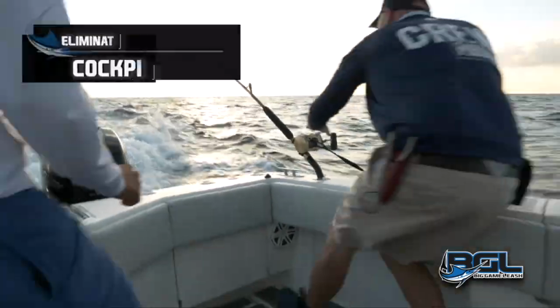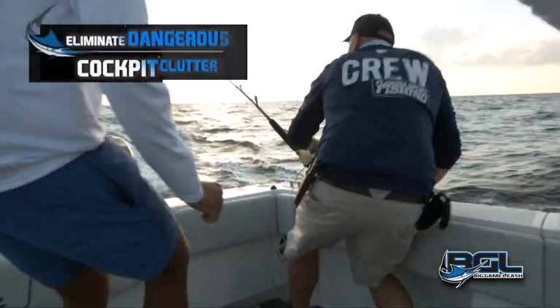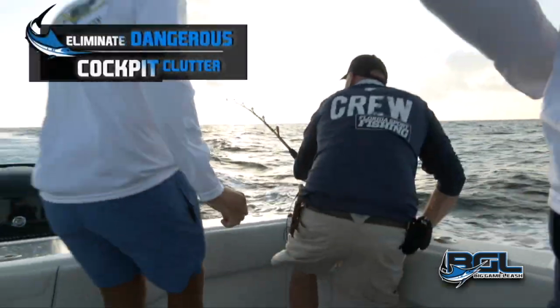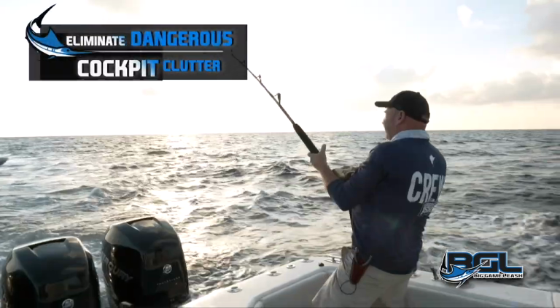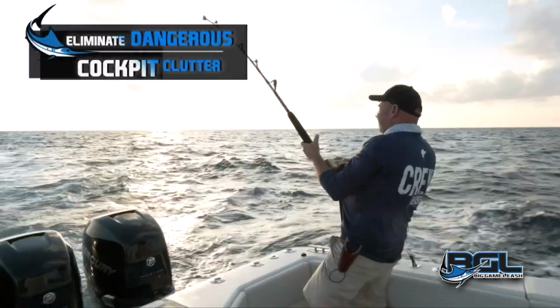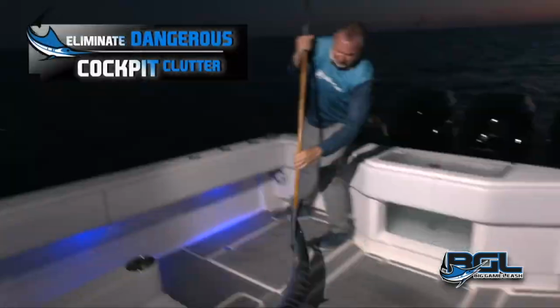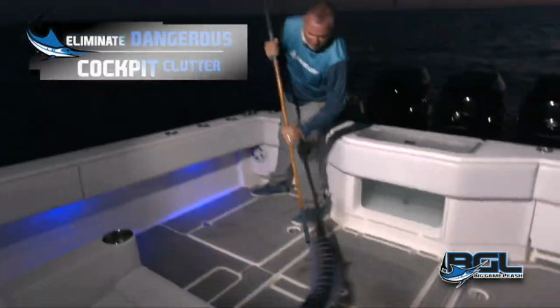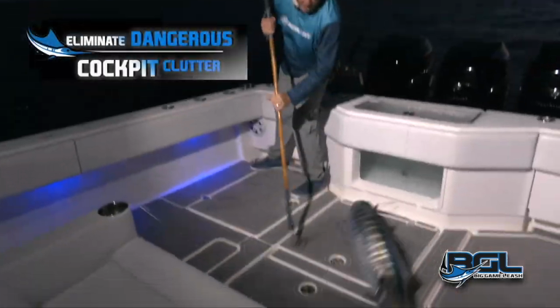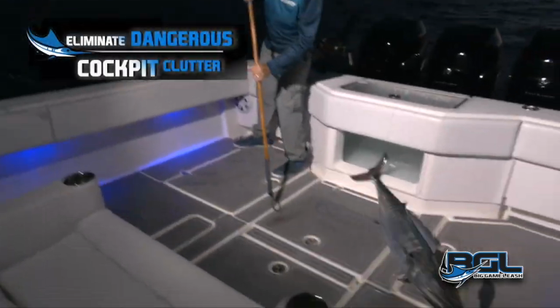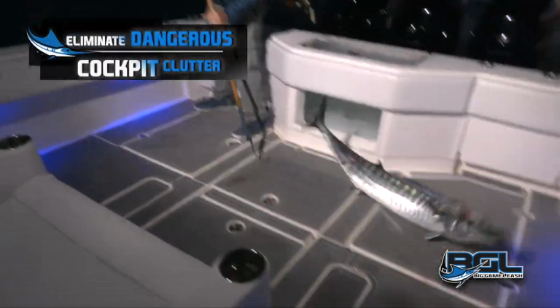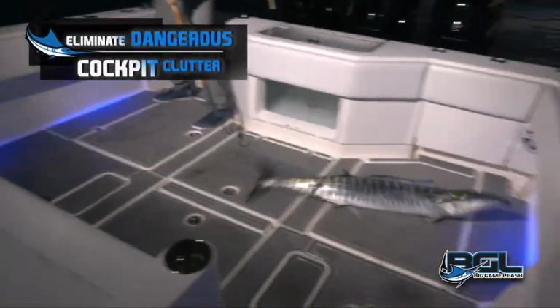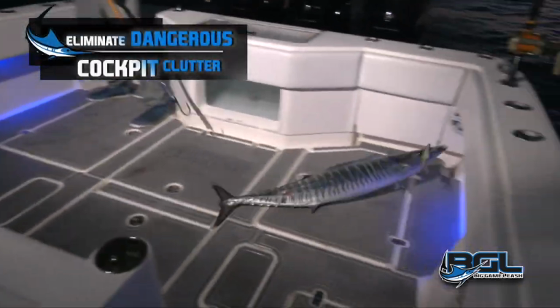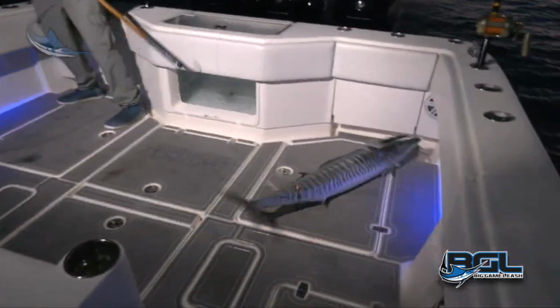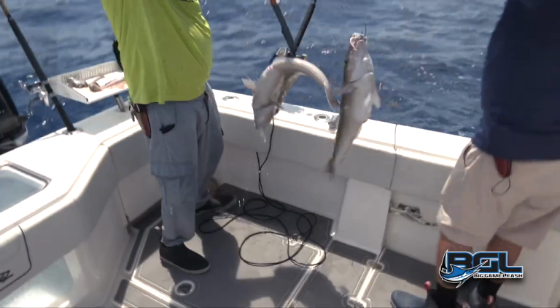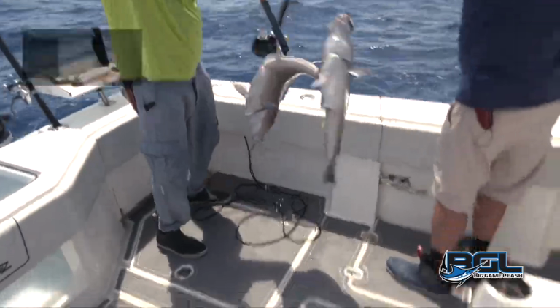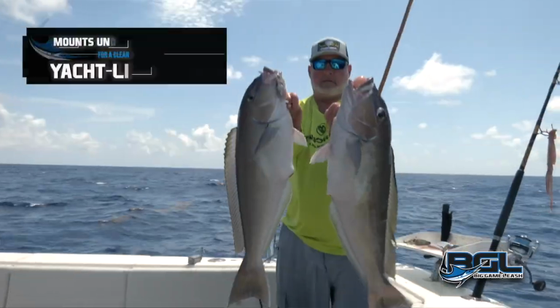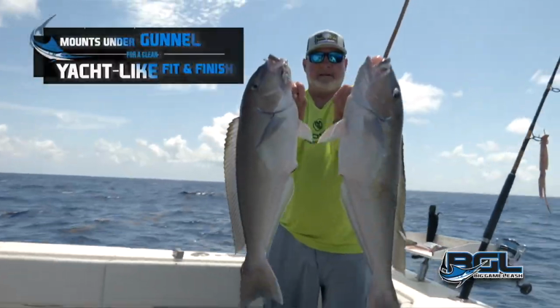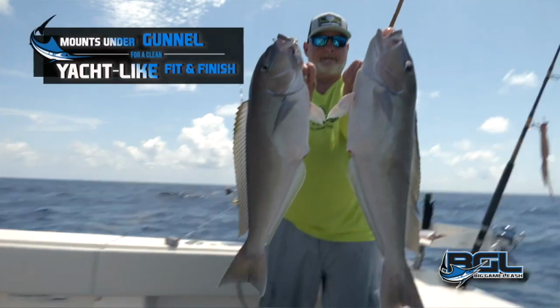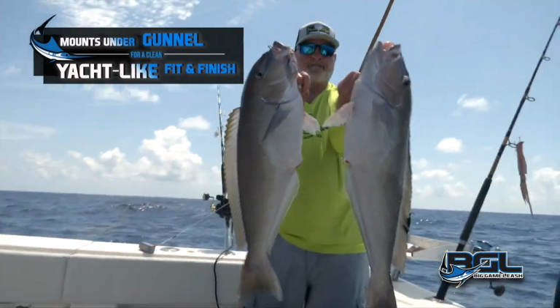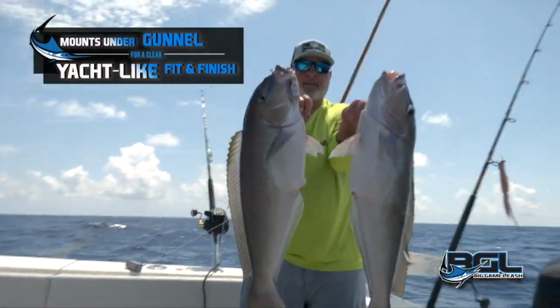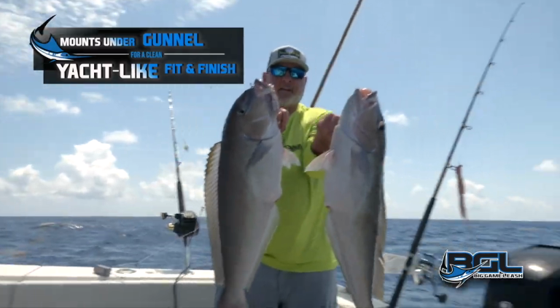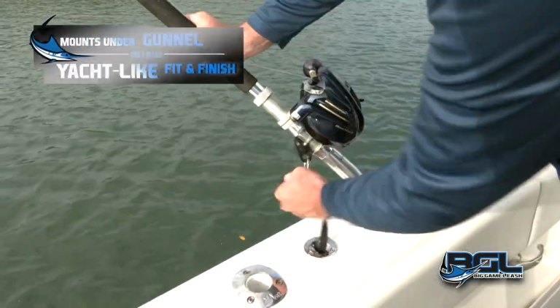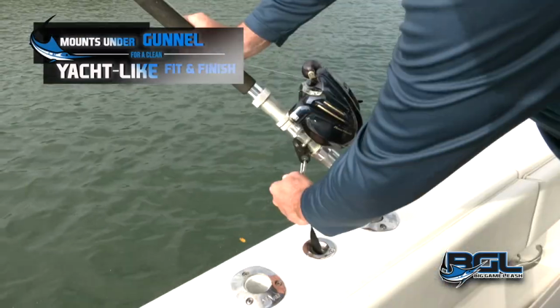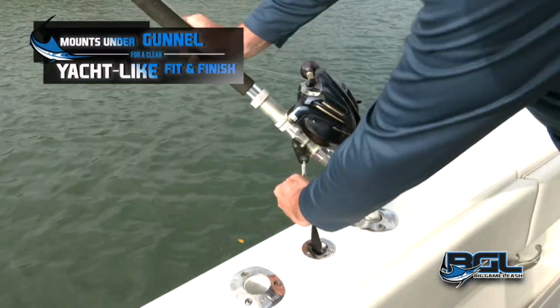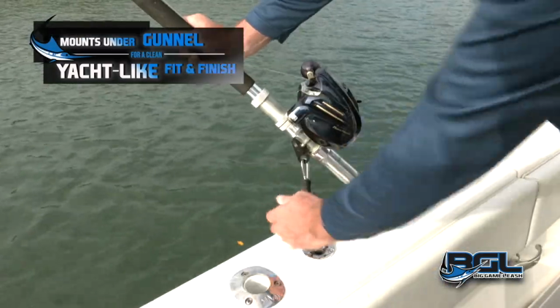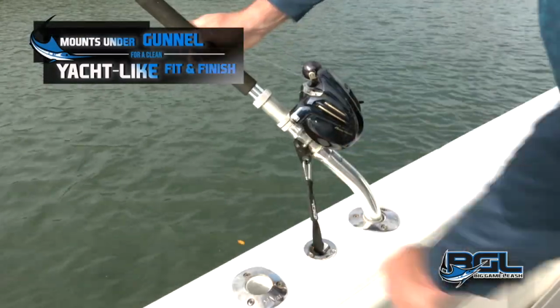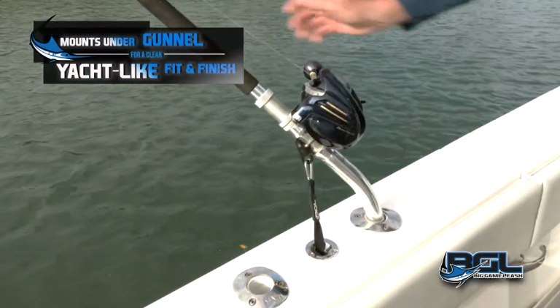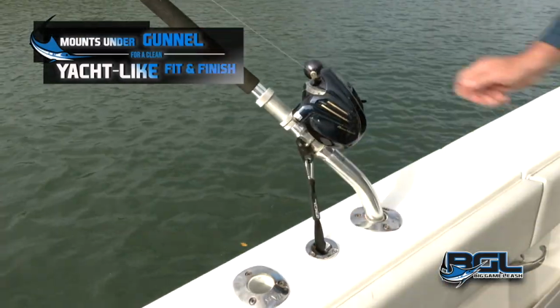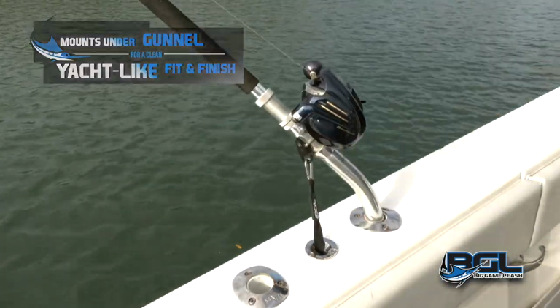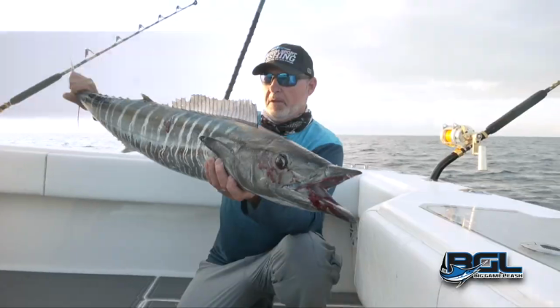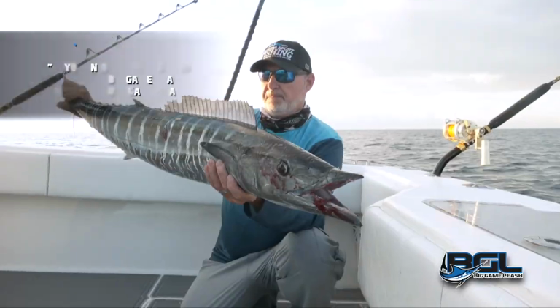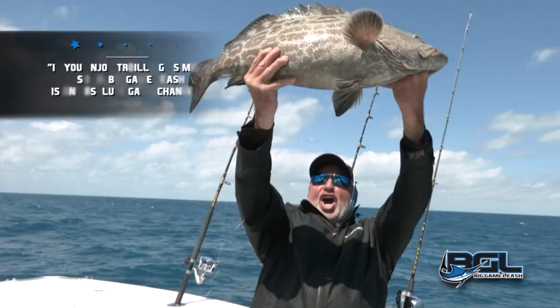Got him, got him, got him! We got him. You got it — nice. Get him in the boat!